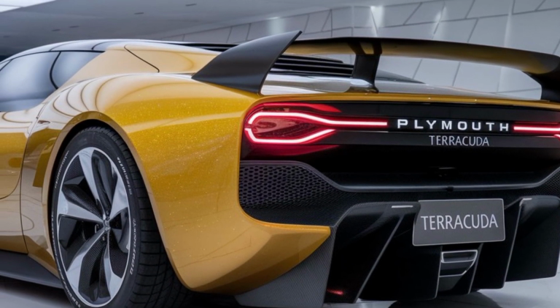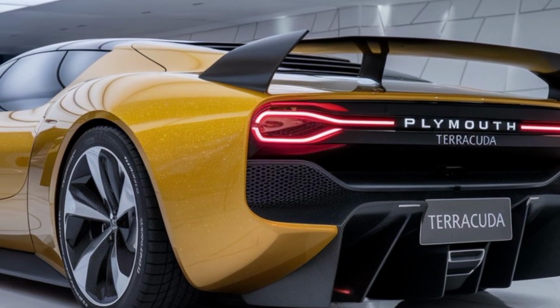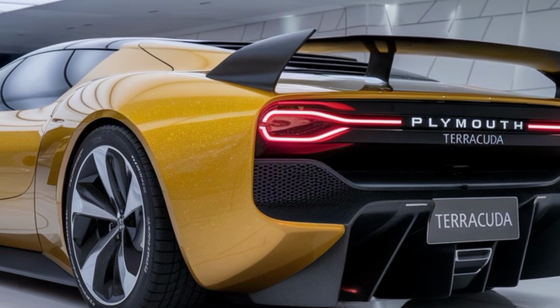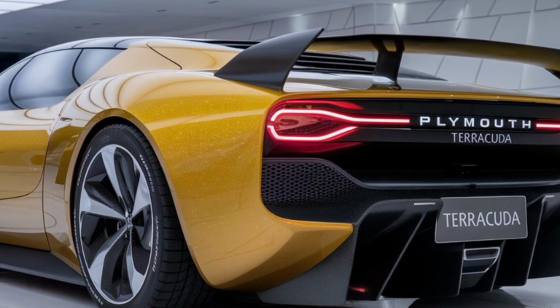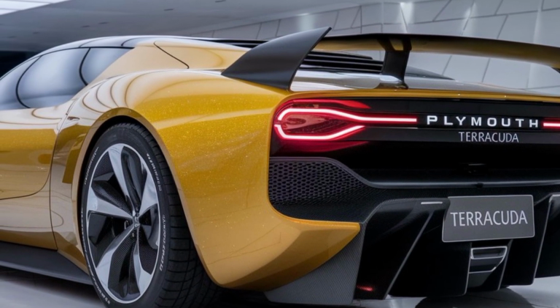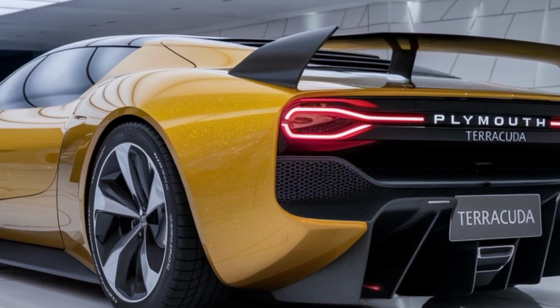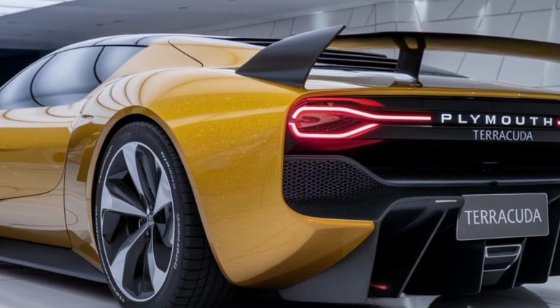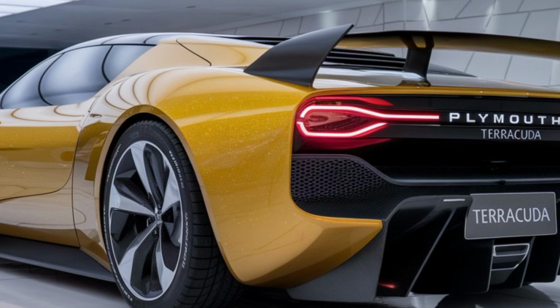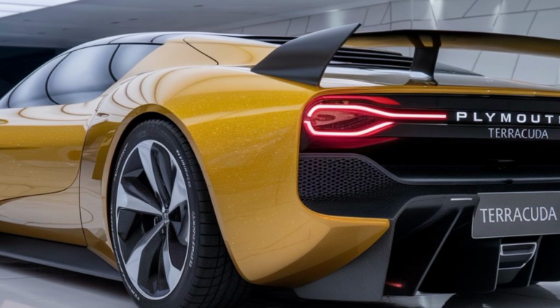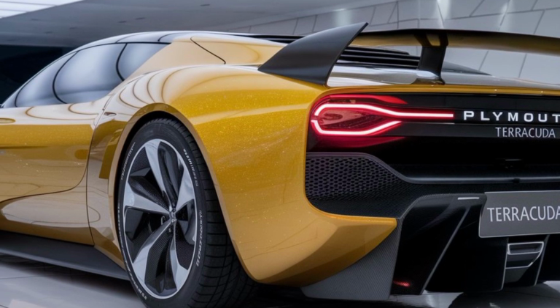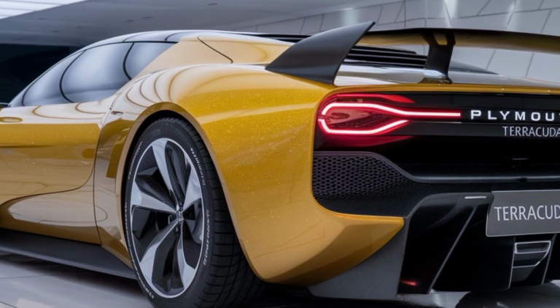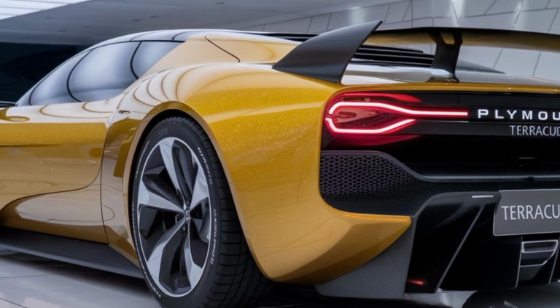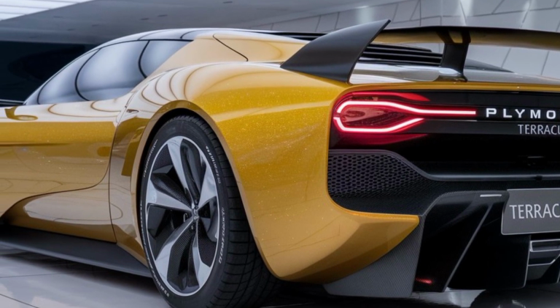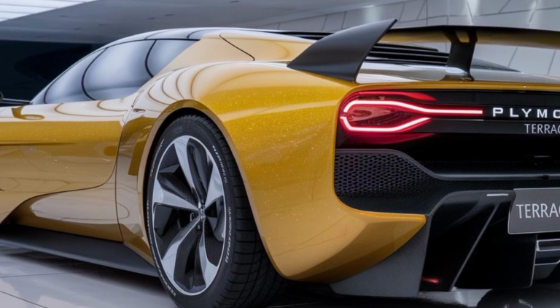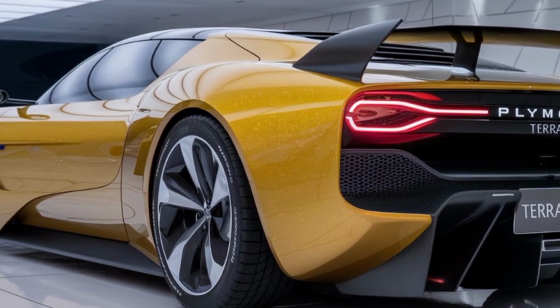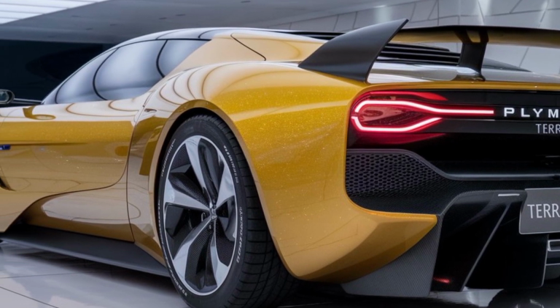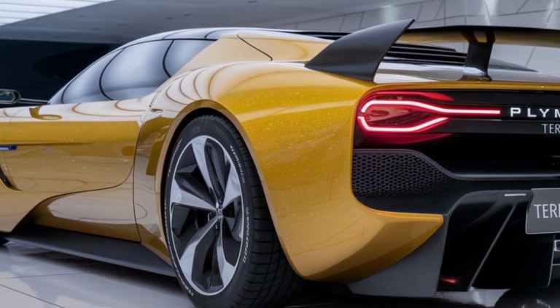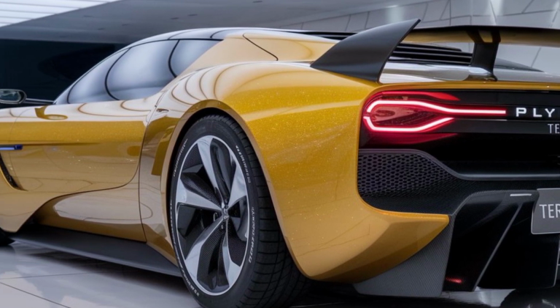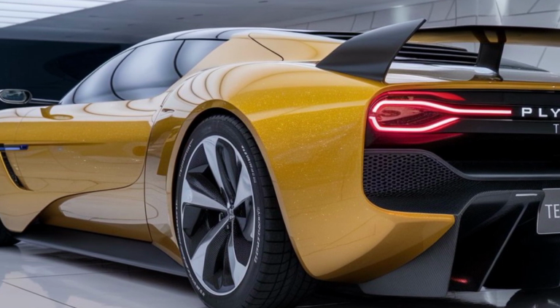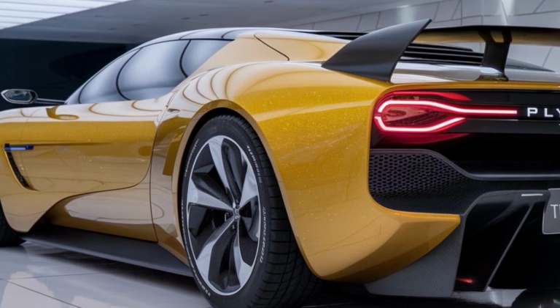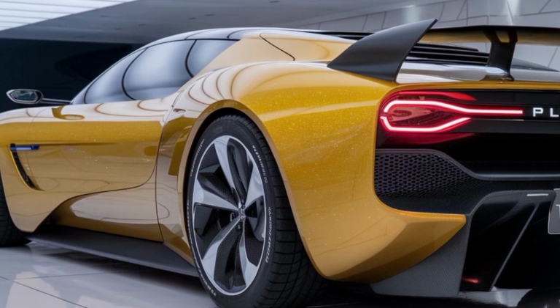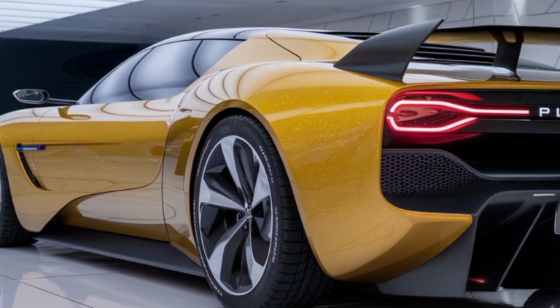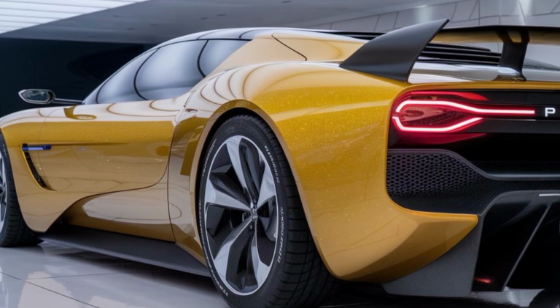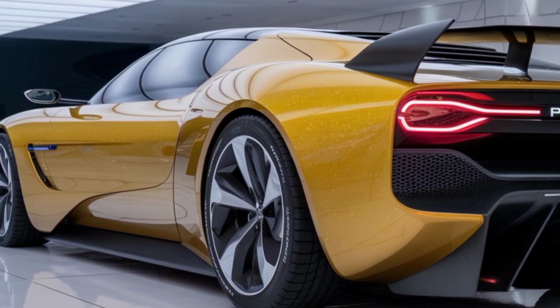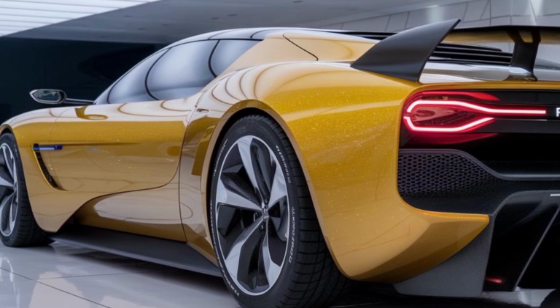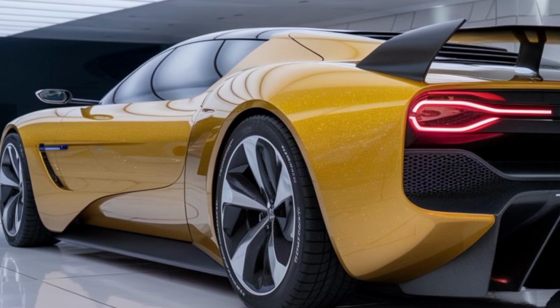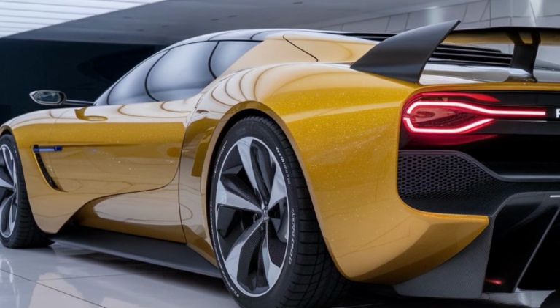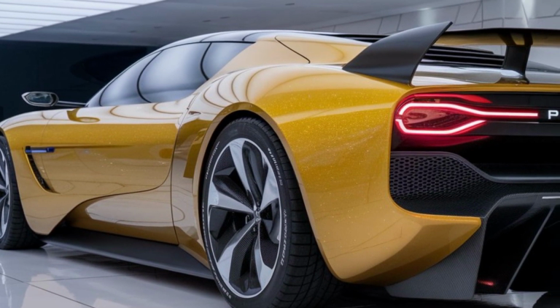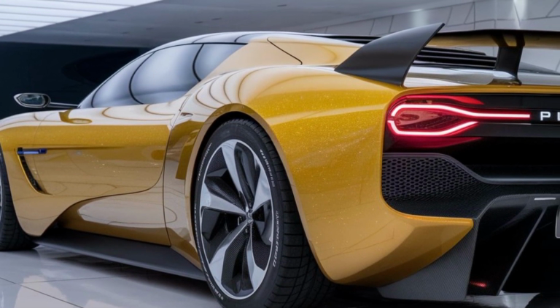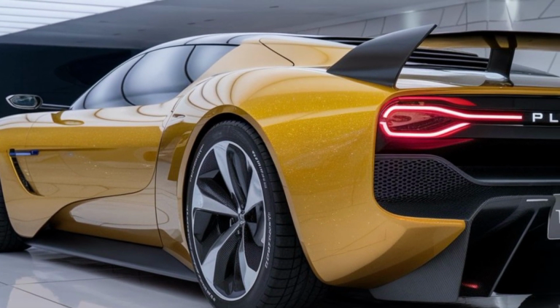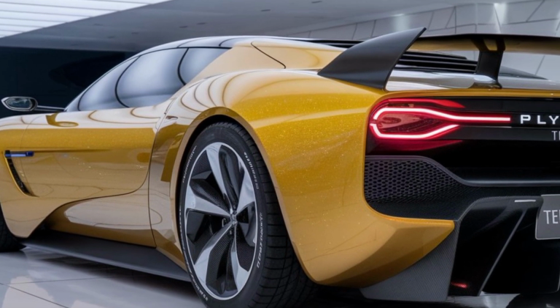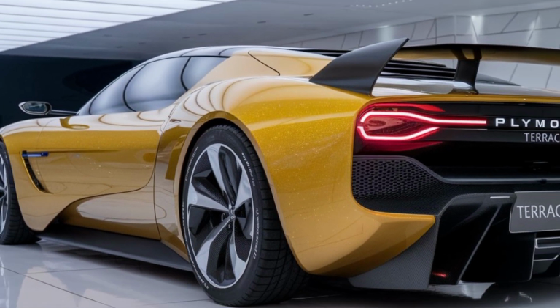The sculpted body lines and pronounced rear fenders give it a muscular stance, while the coupe silhouette enhances its sporty appeal.